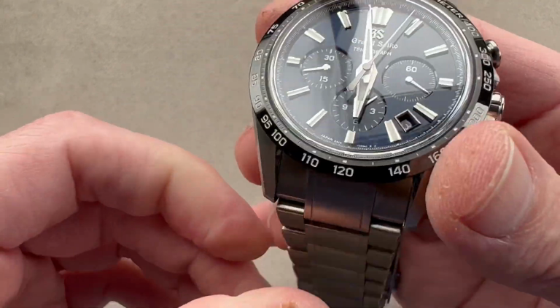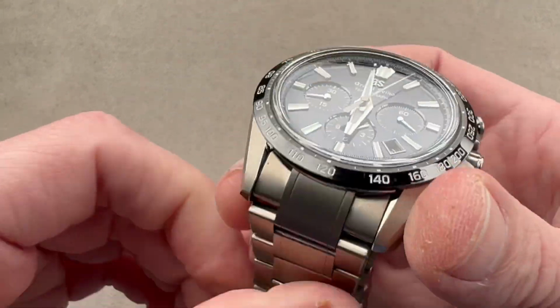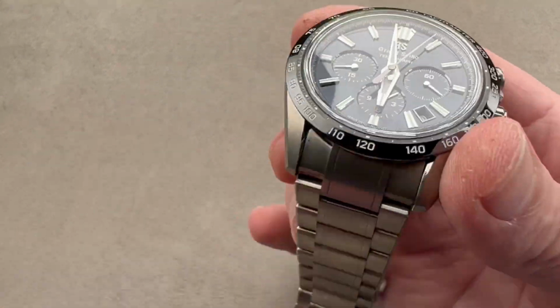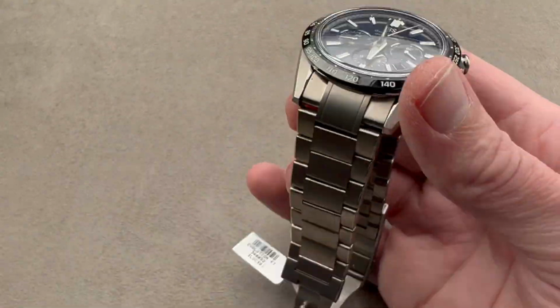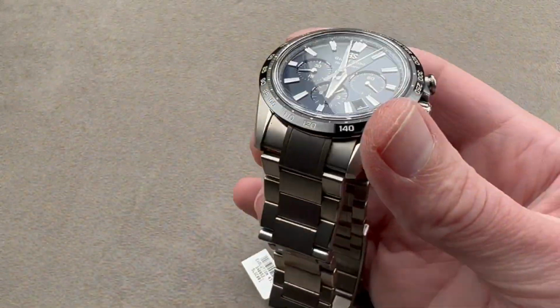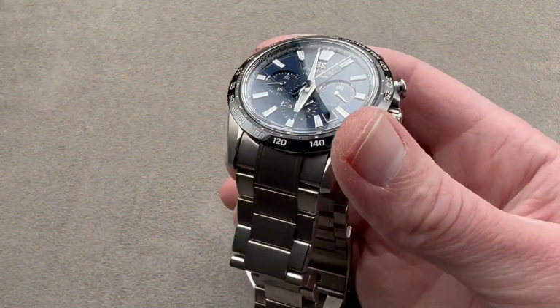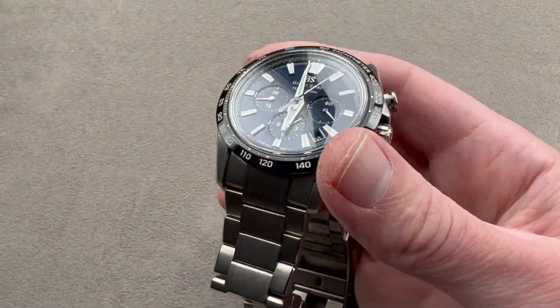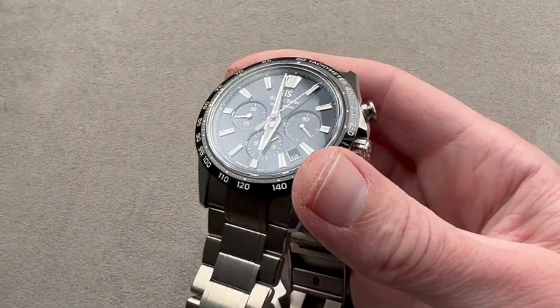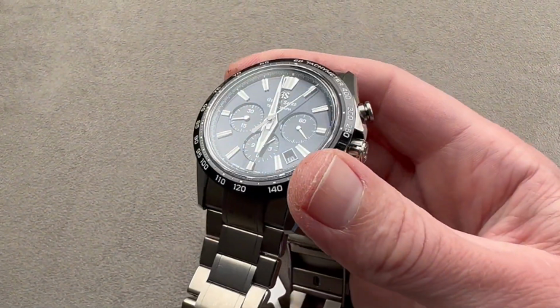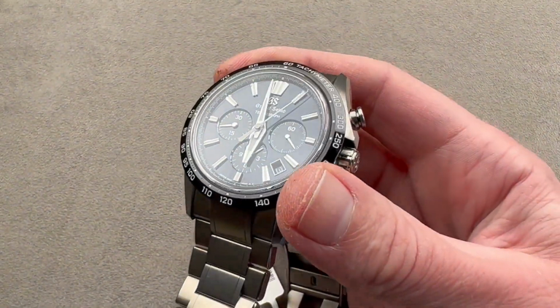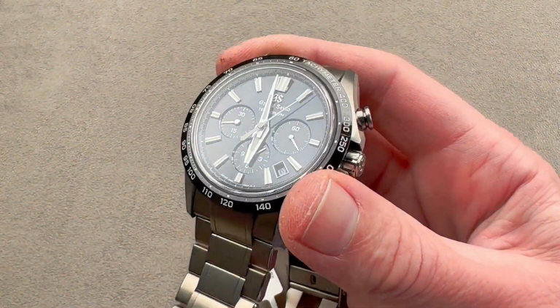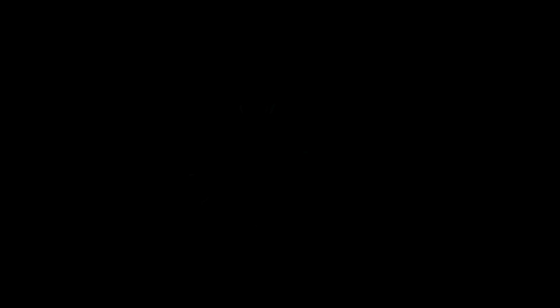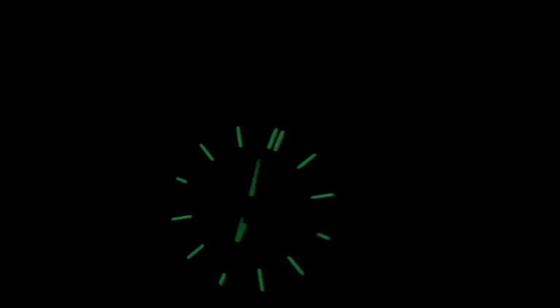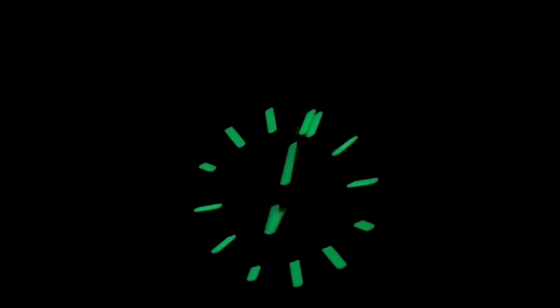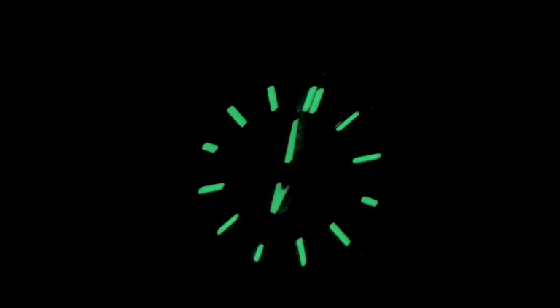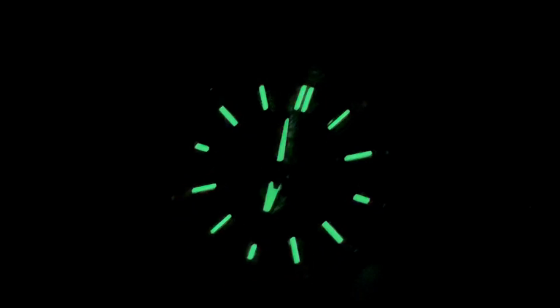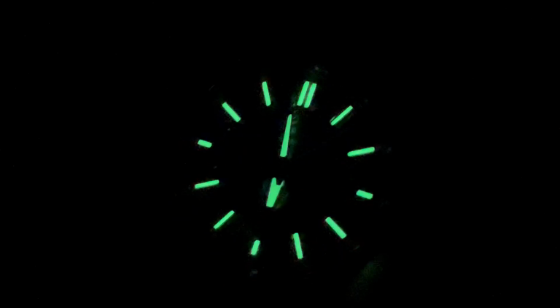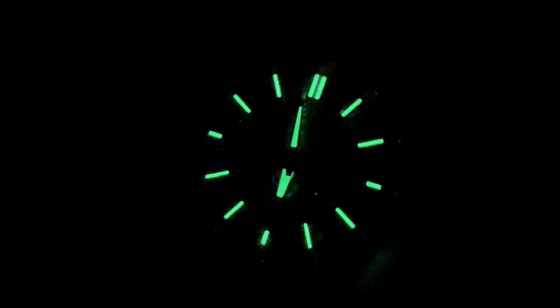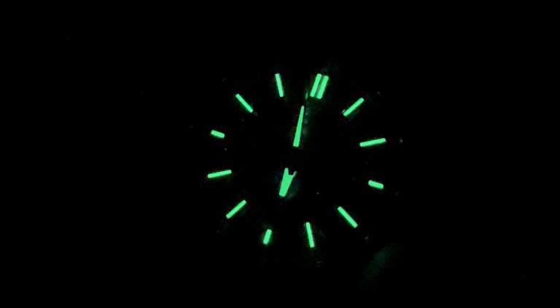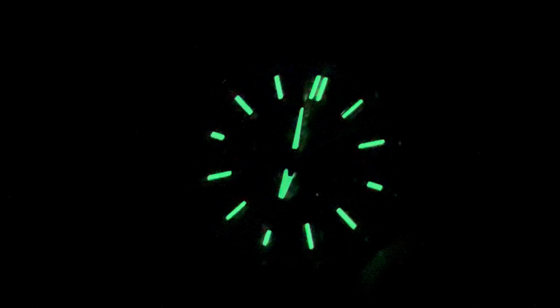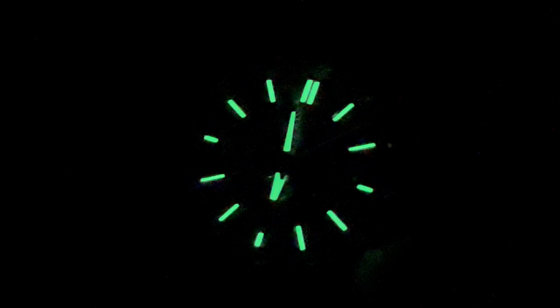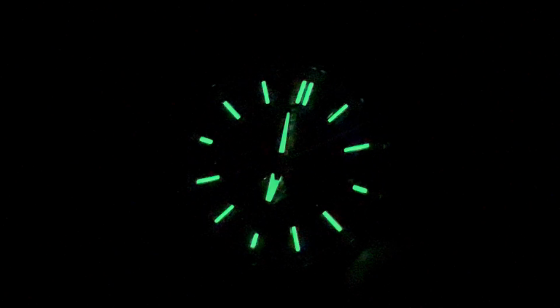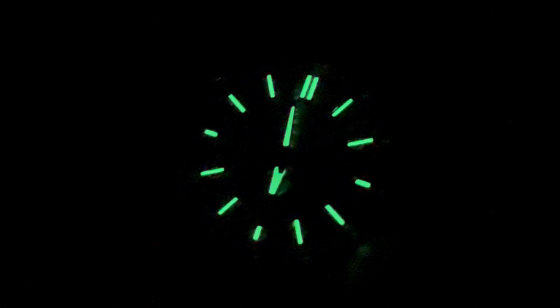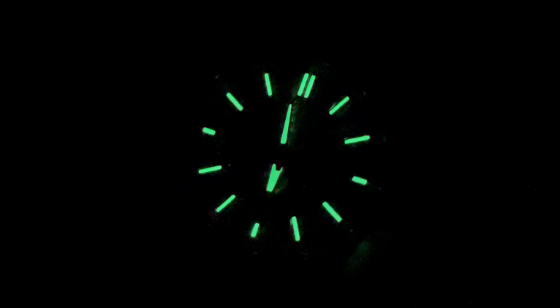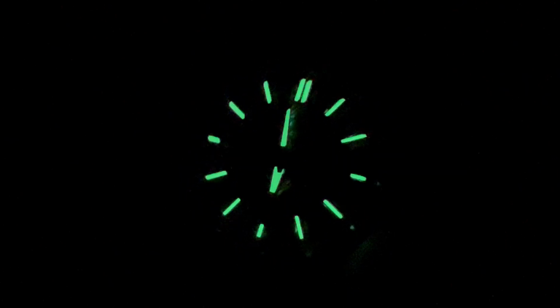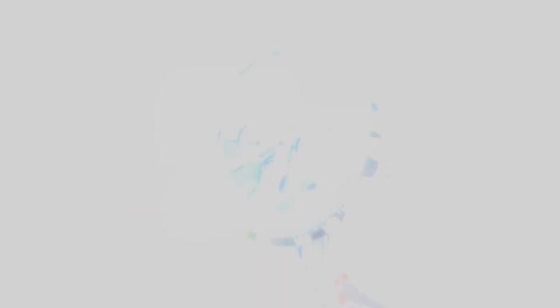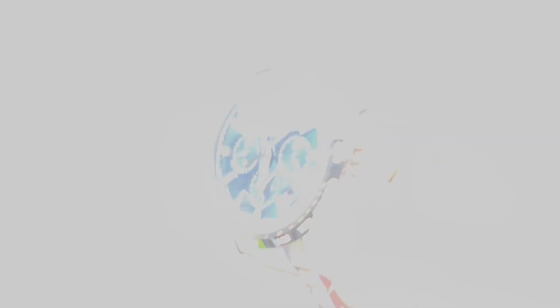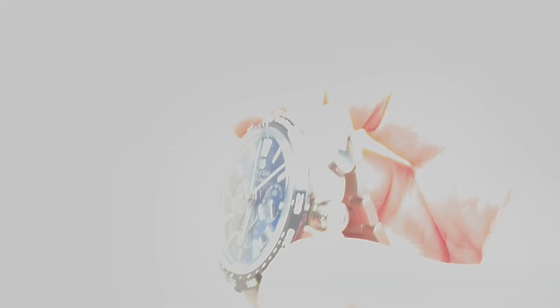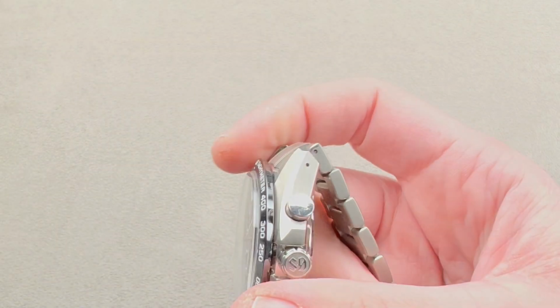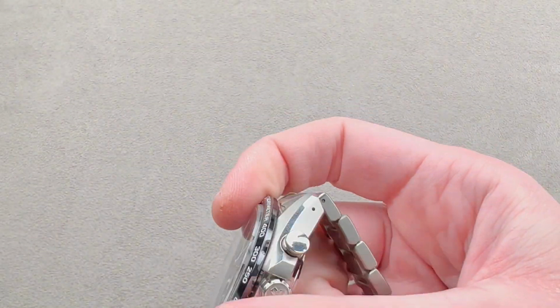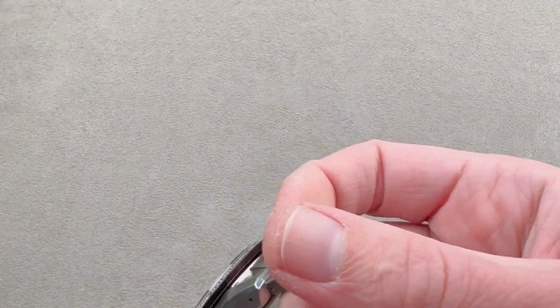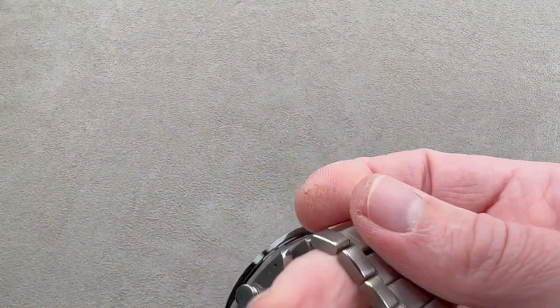Let's take a look at the lume — you can see no shortage. And then we'll turn it over.